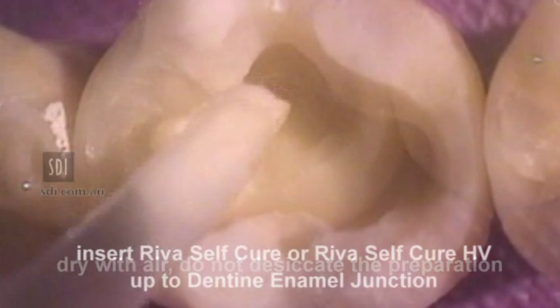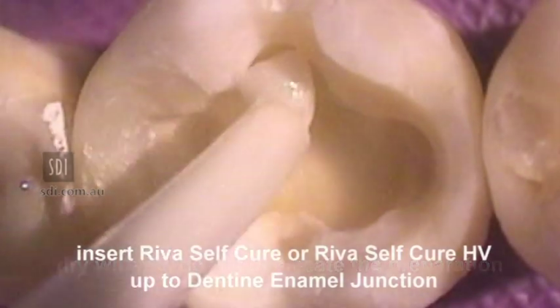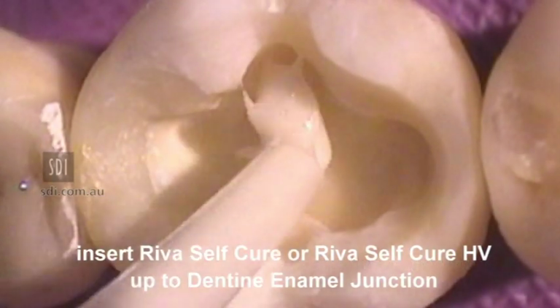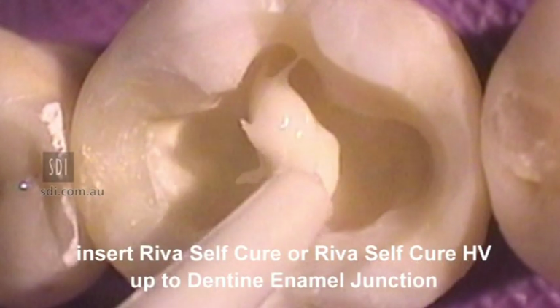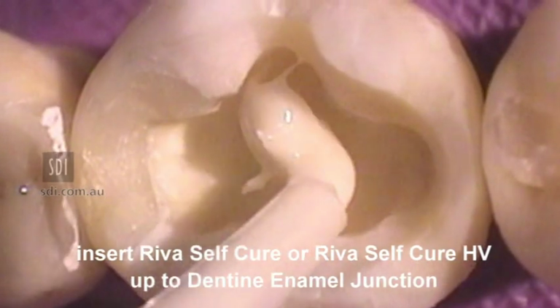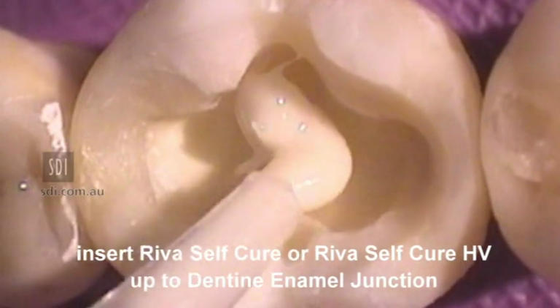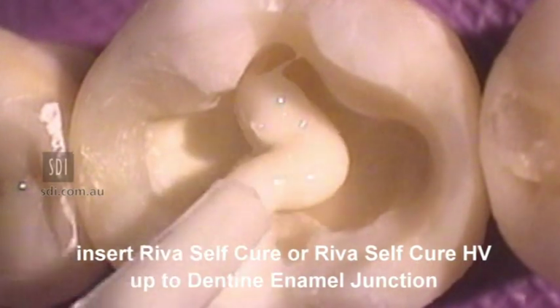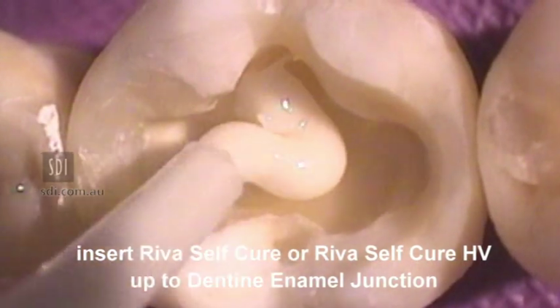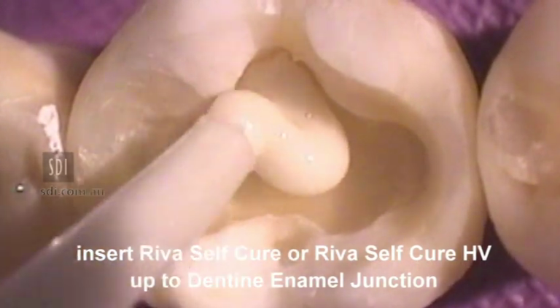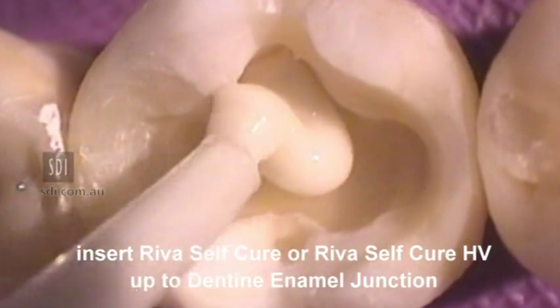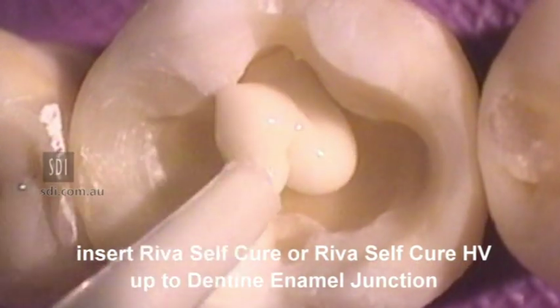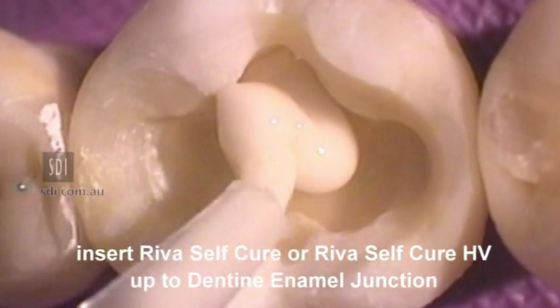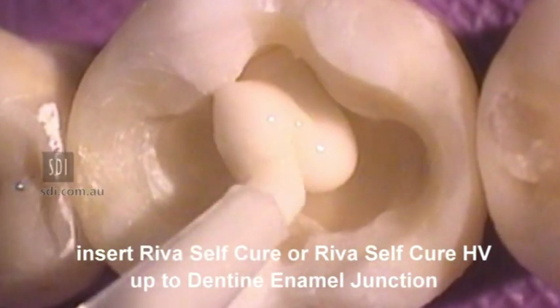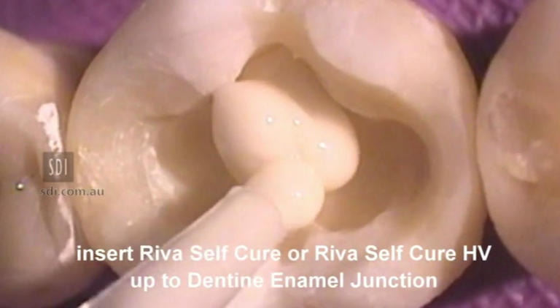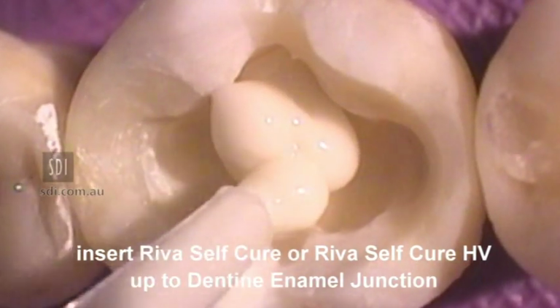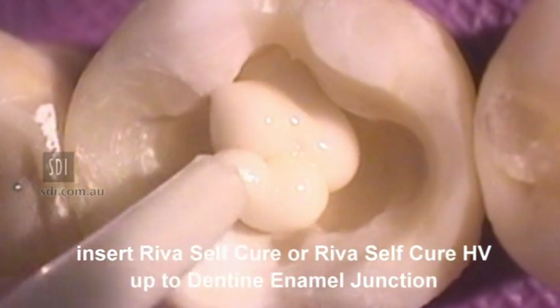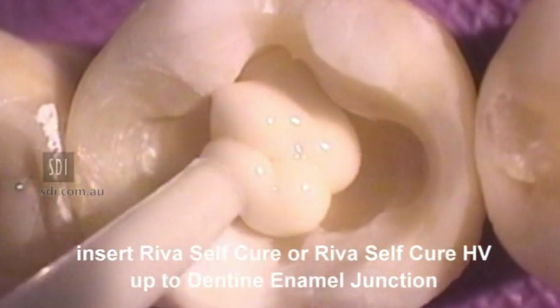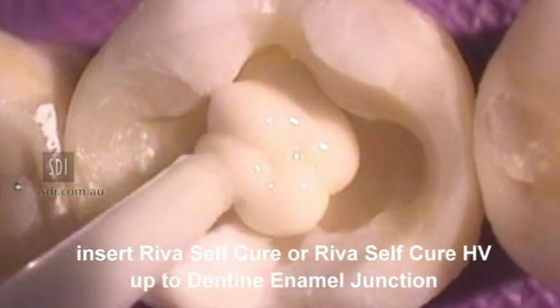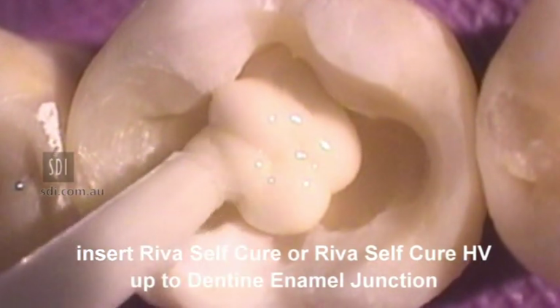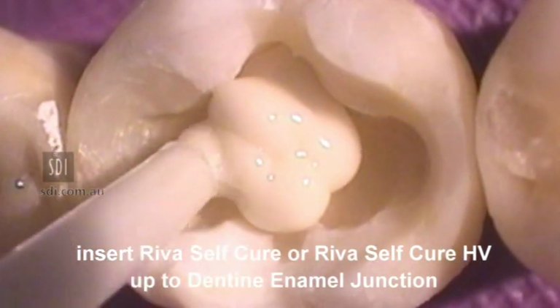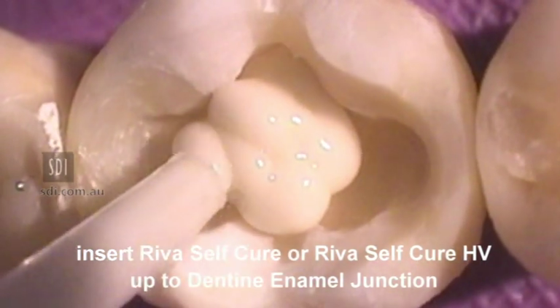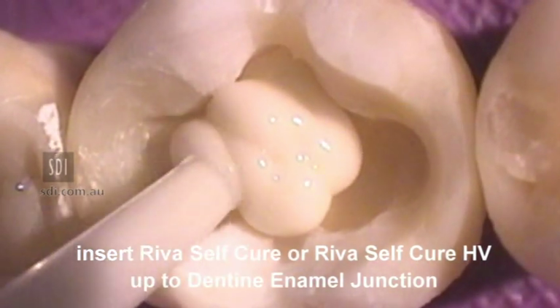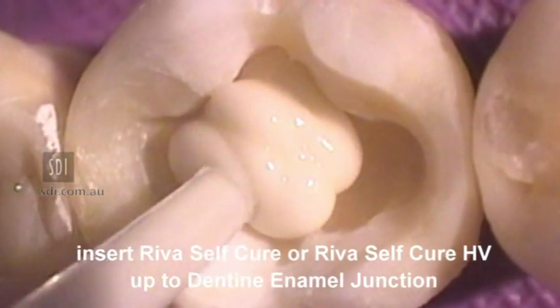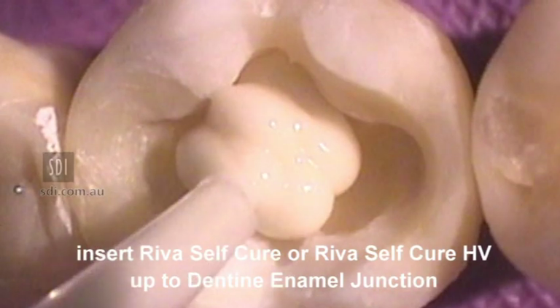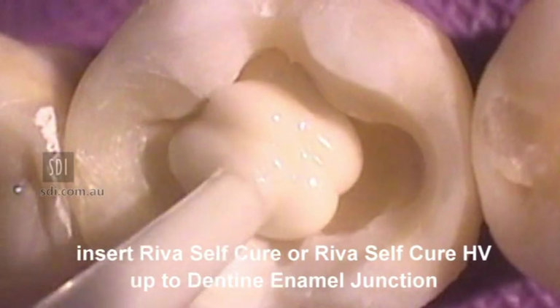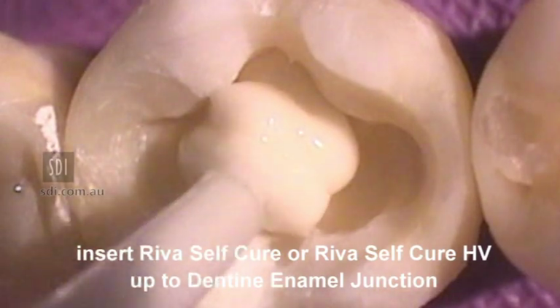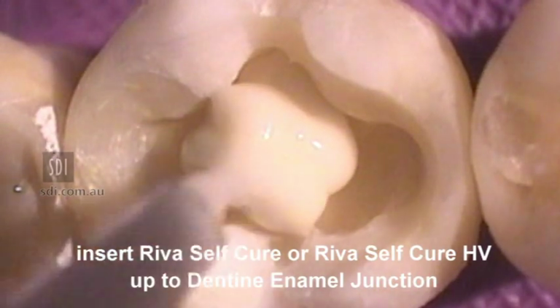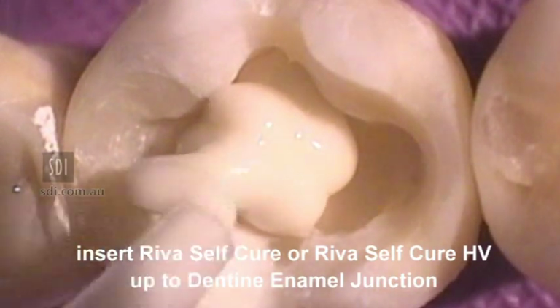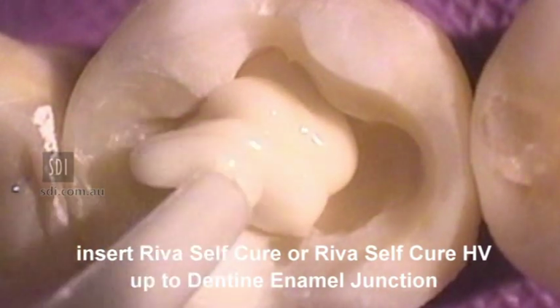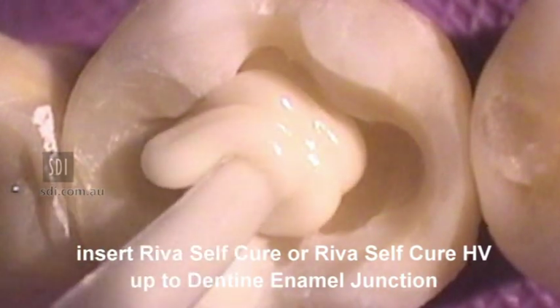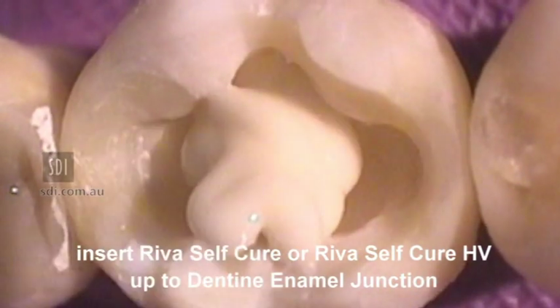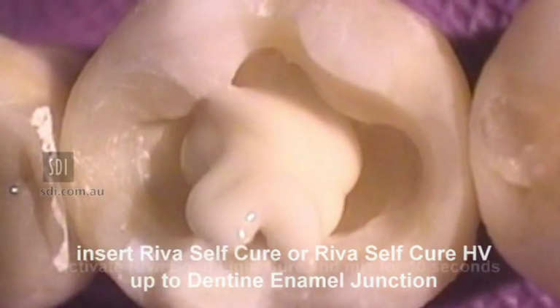Insert Reva SC or Reva SC HV into the preparation up to the level of the dentino-enamel junction.